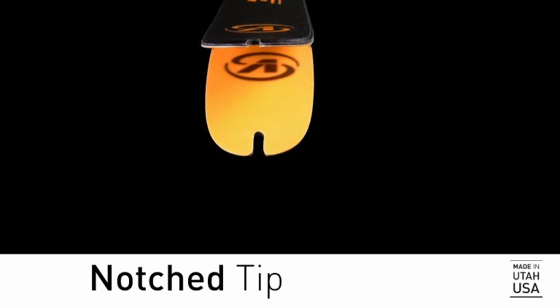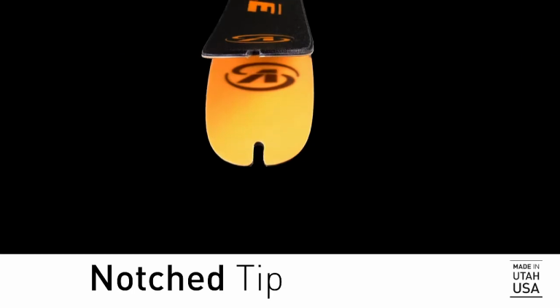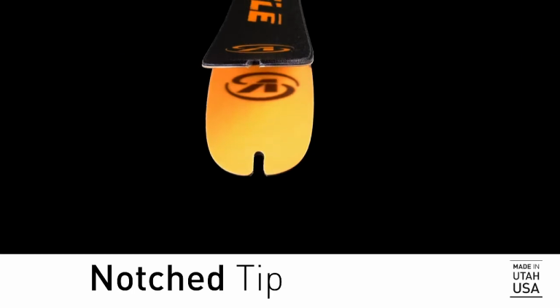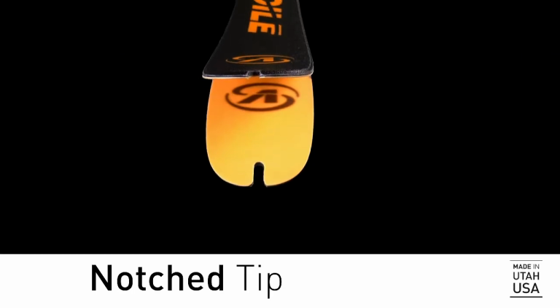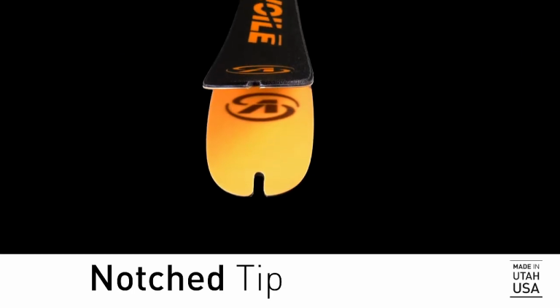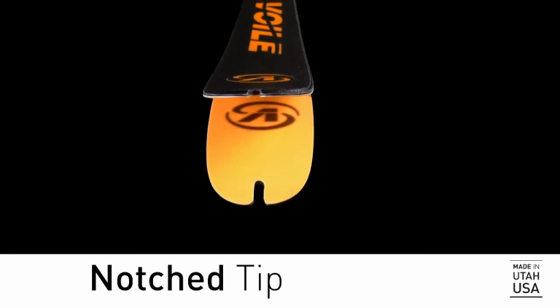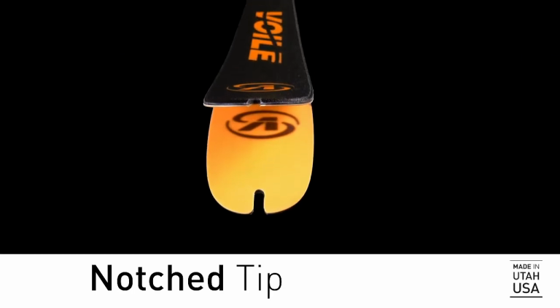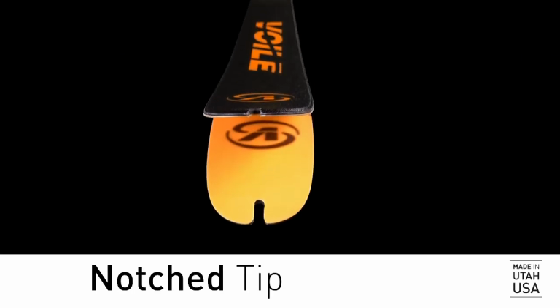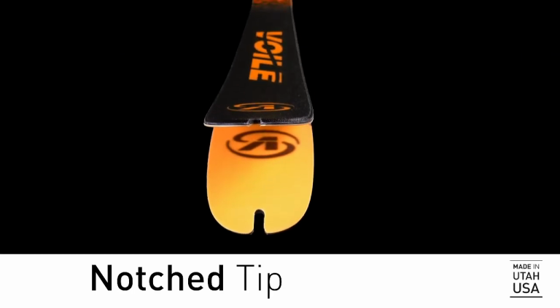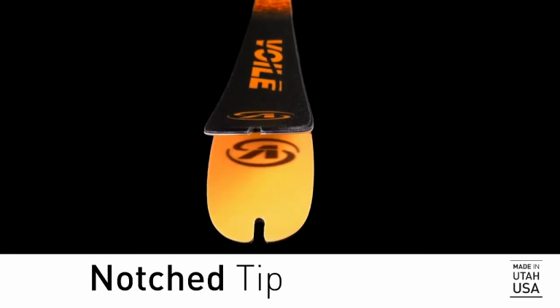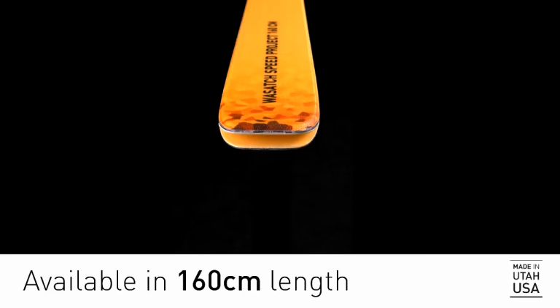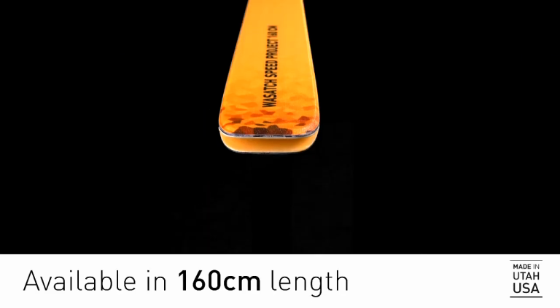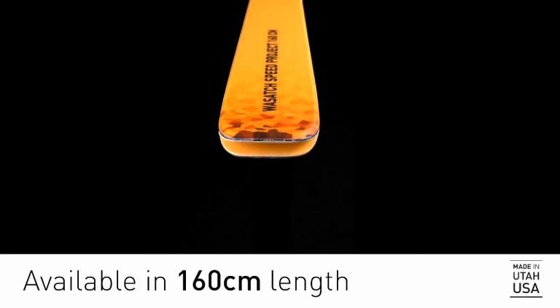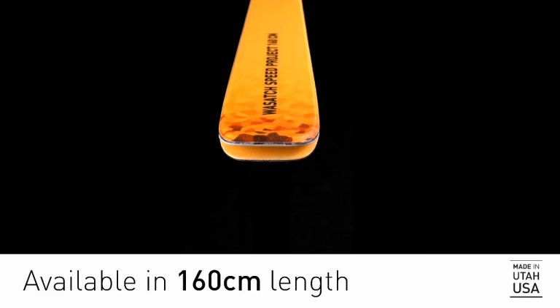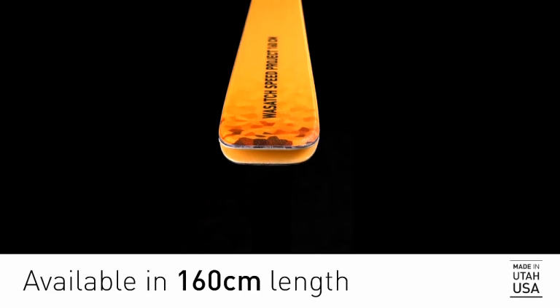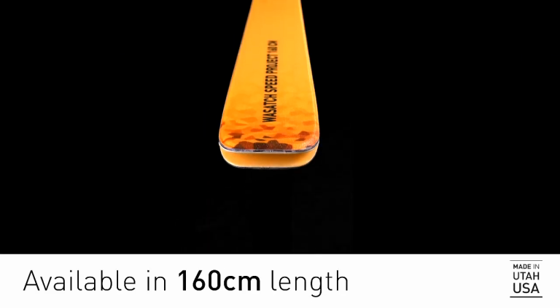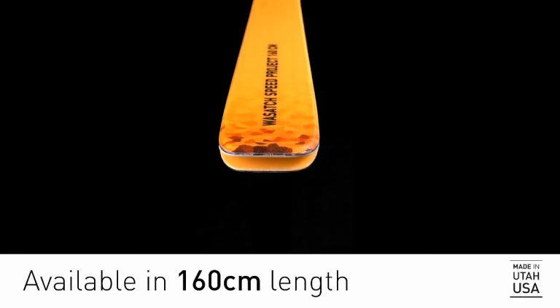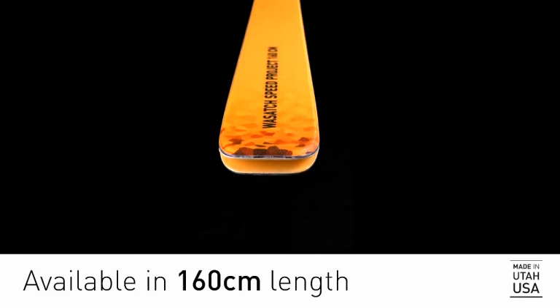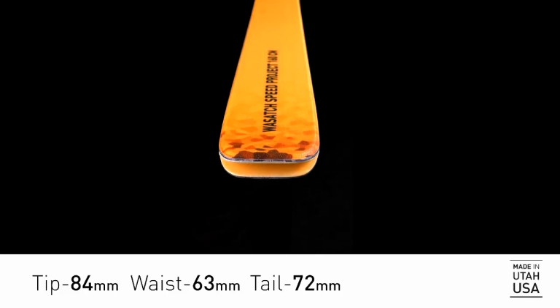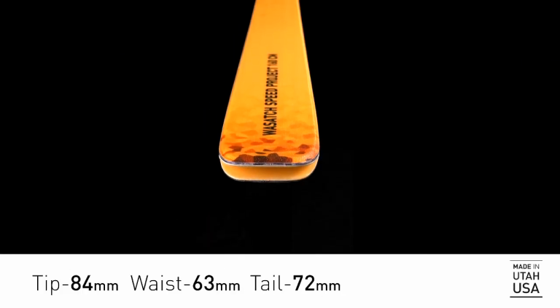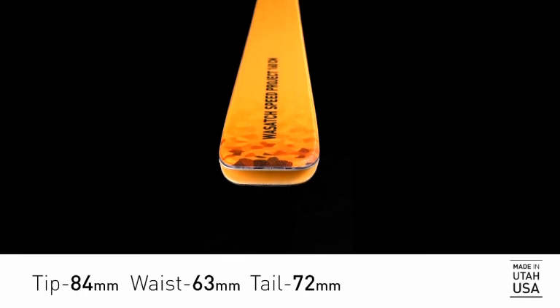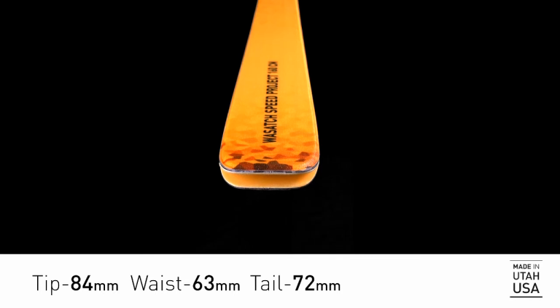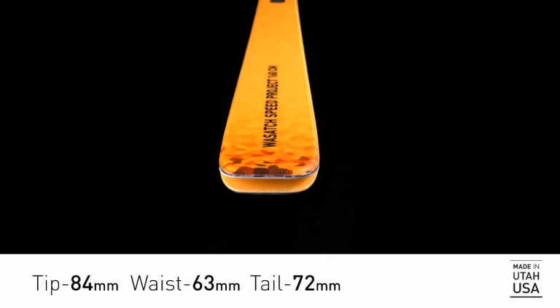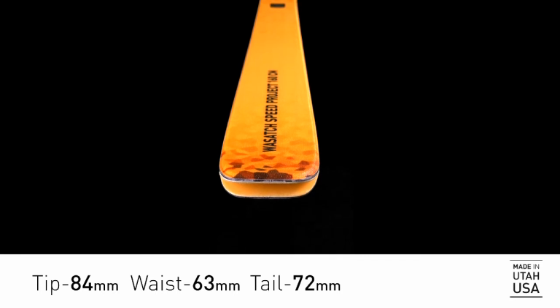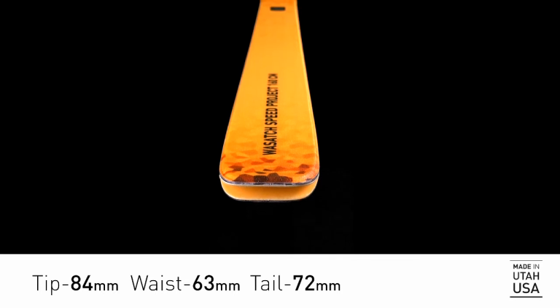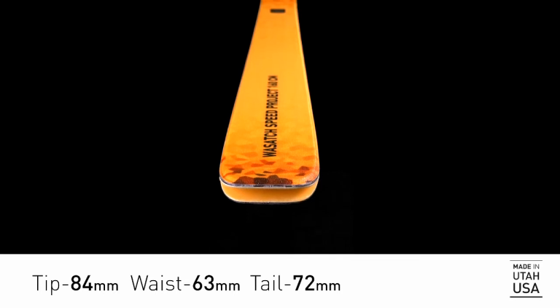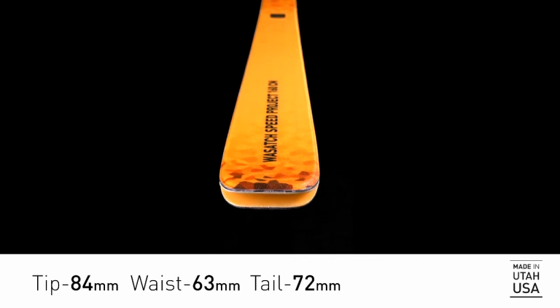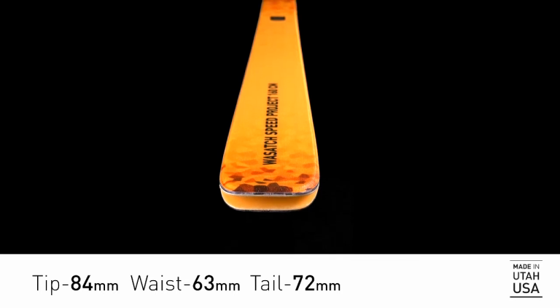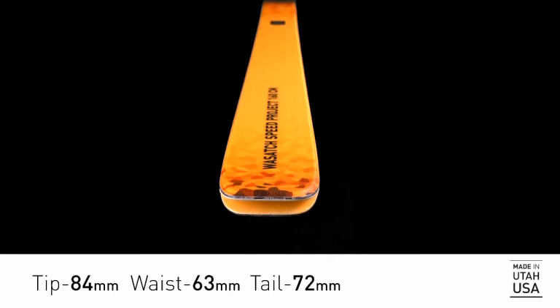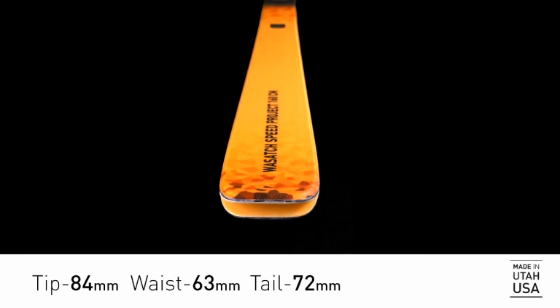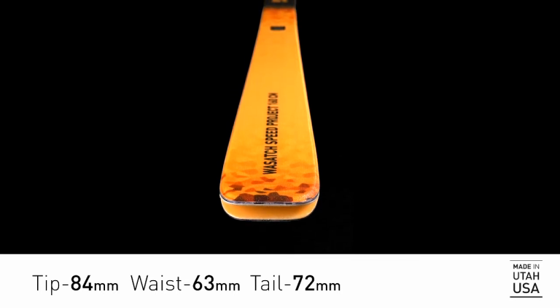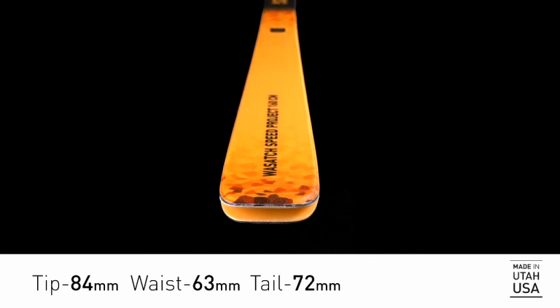We've notched the tip for quick skin transitions. This ski comes in one length: 160 centimeters. 84 millimeter tip, 63 millimeter waist, and 72 millimeter tail.